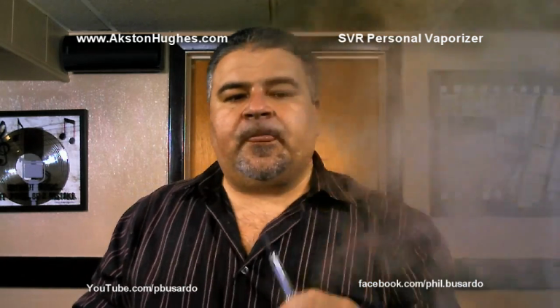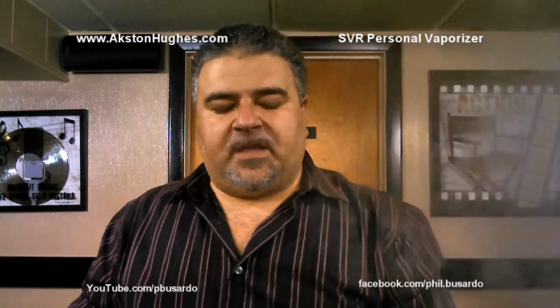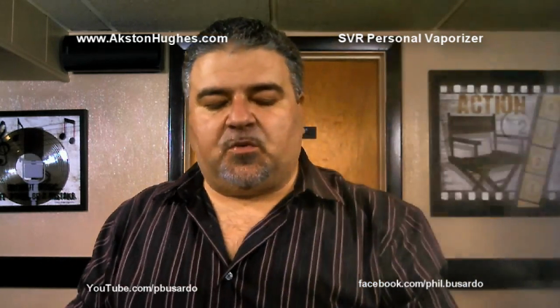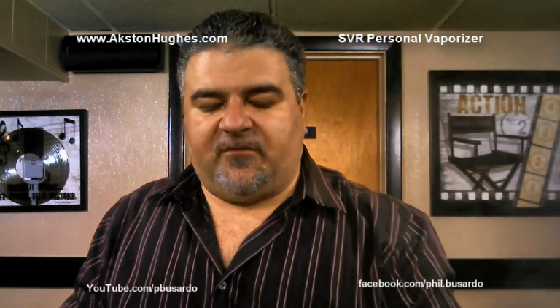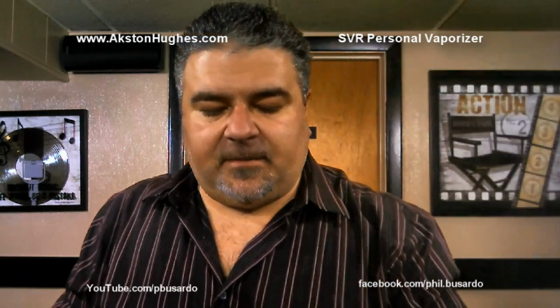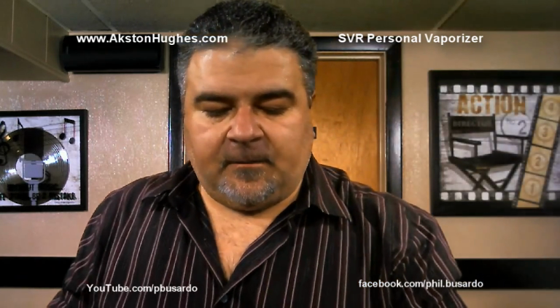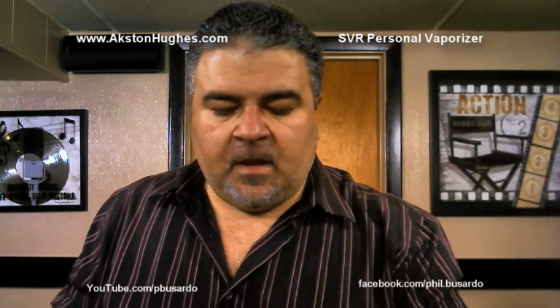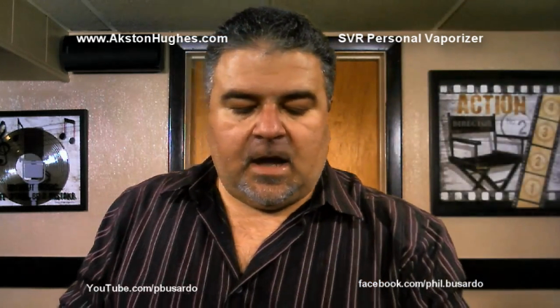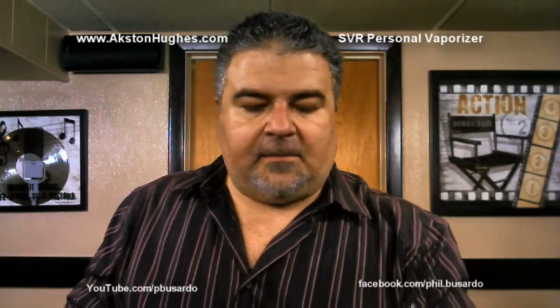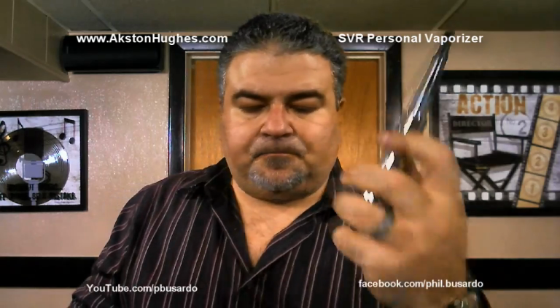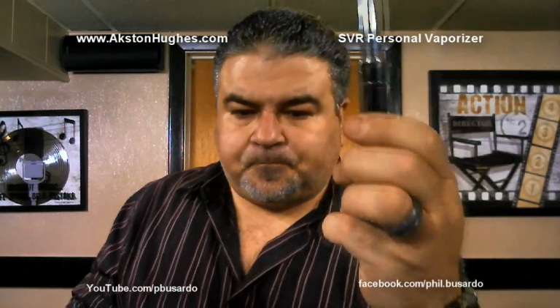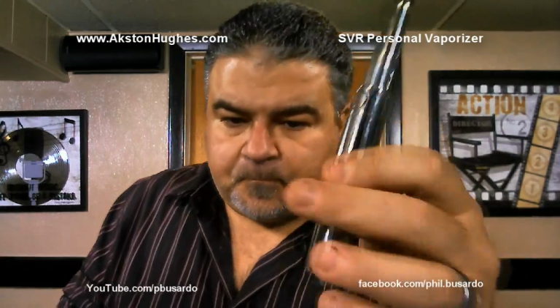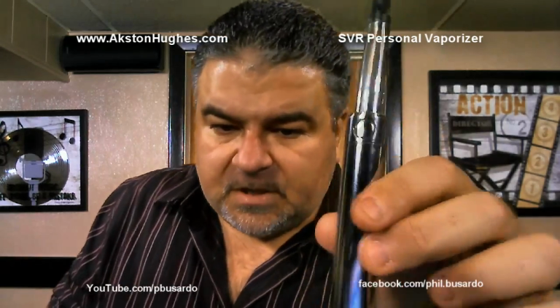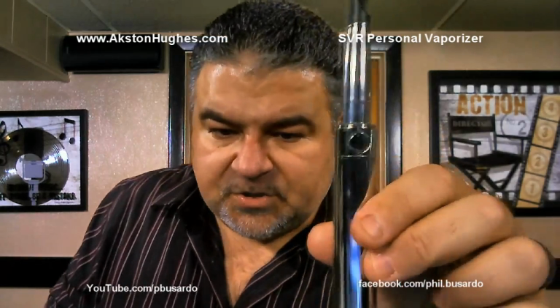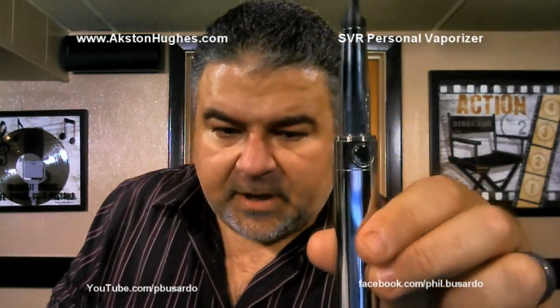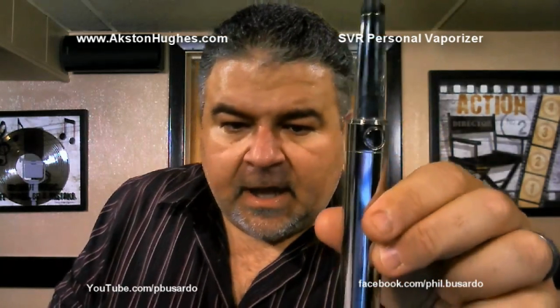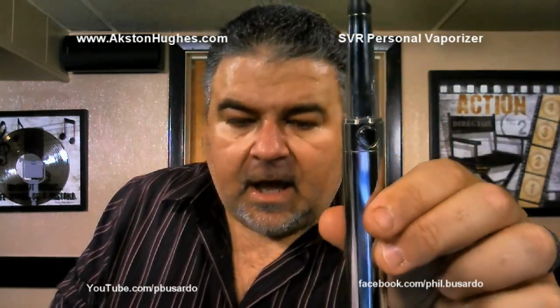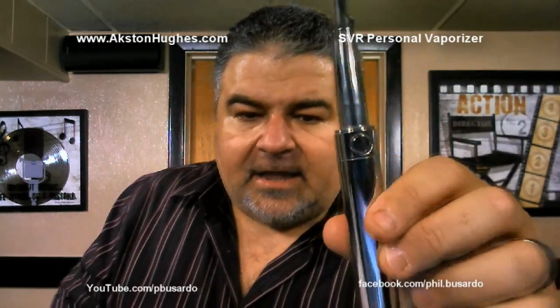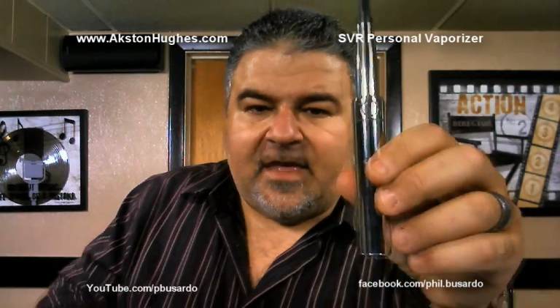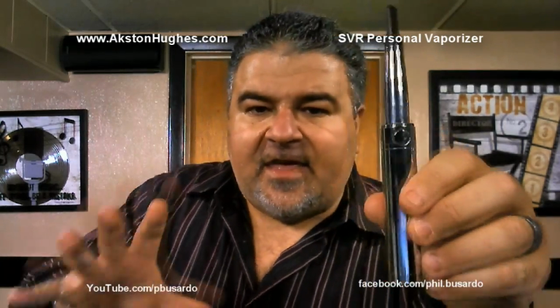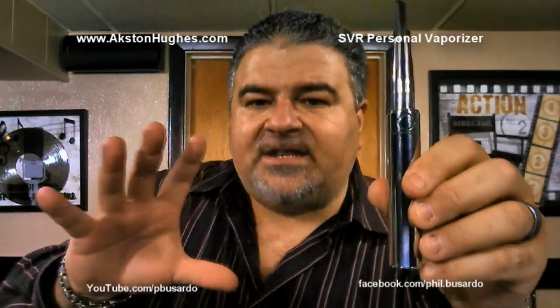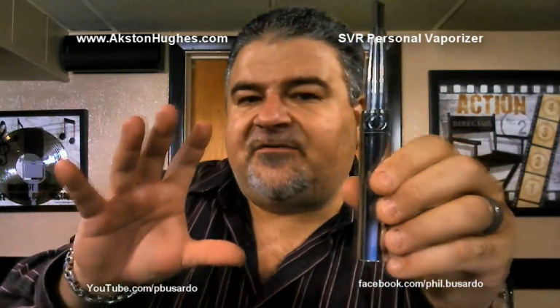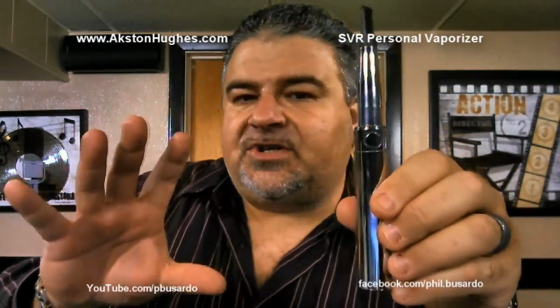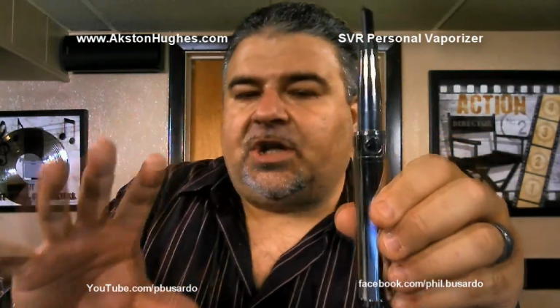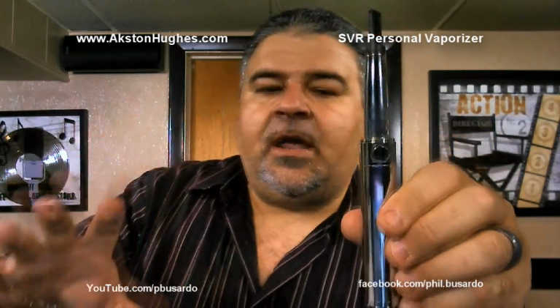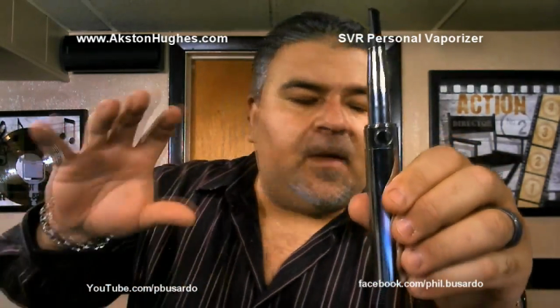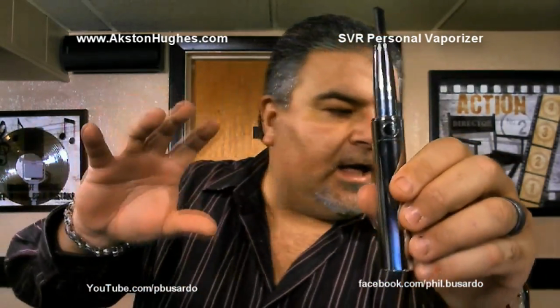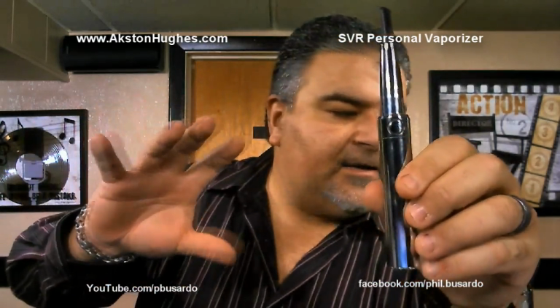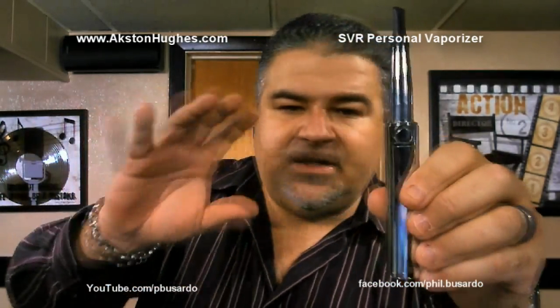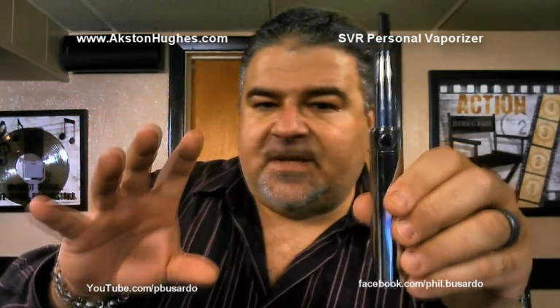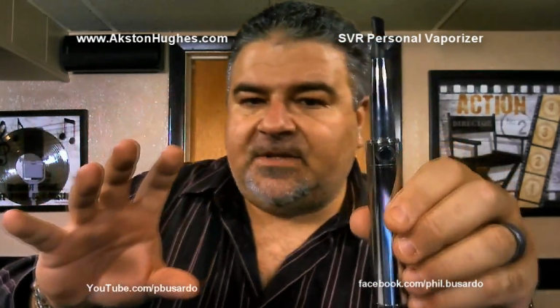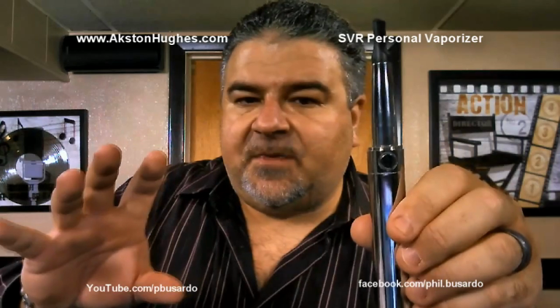One, two, three — and there's red. This is the high setting. Nice warm vape there.